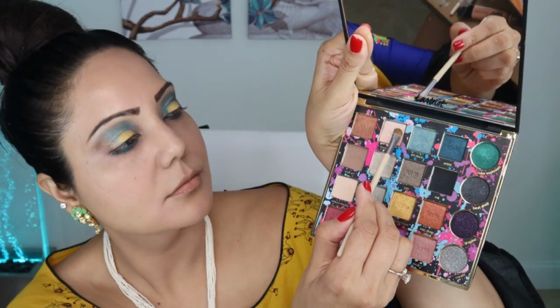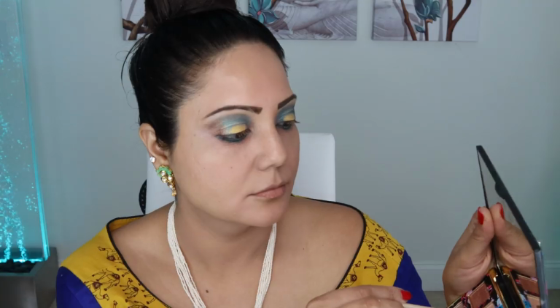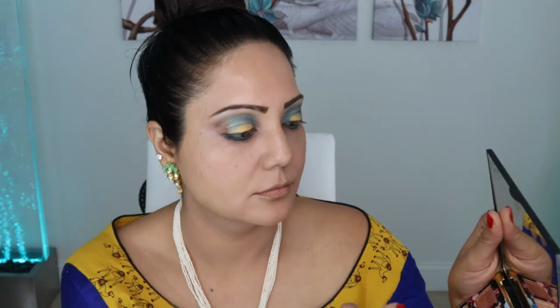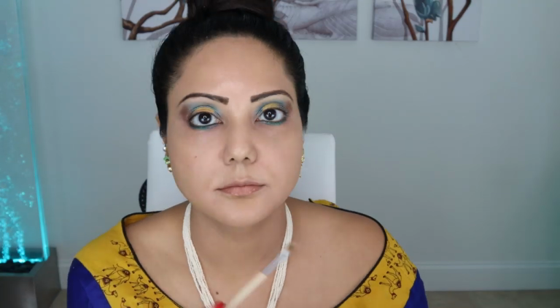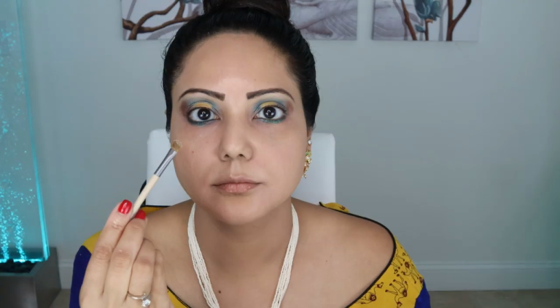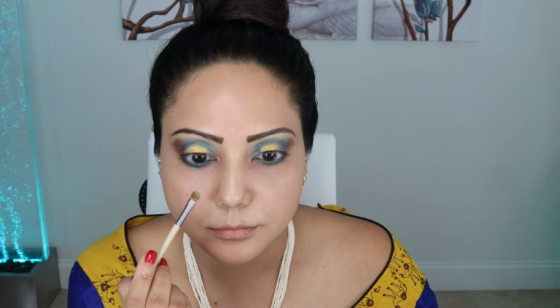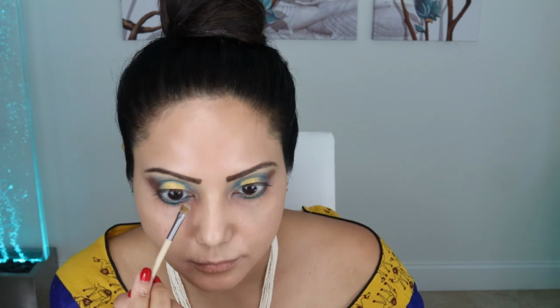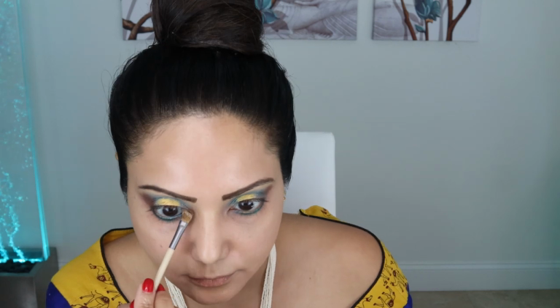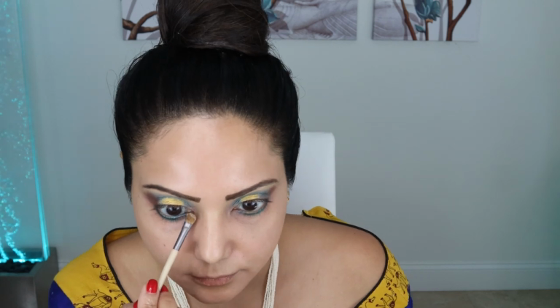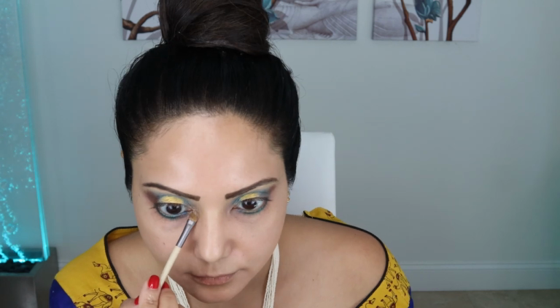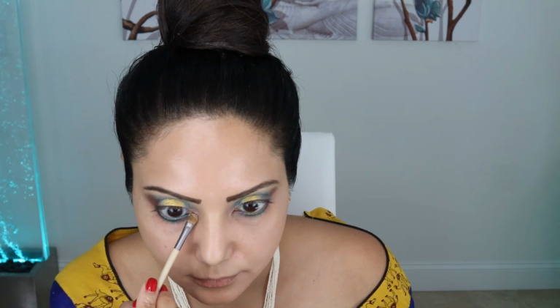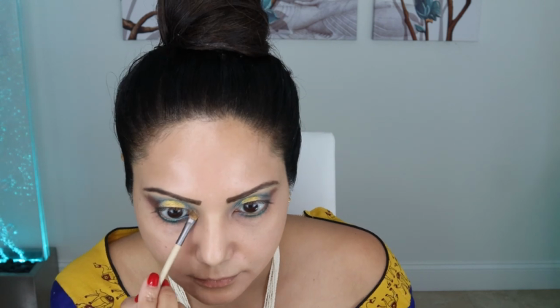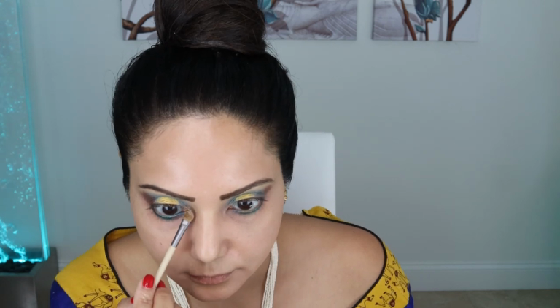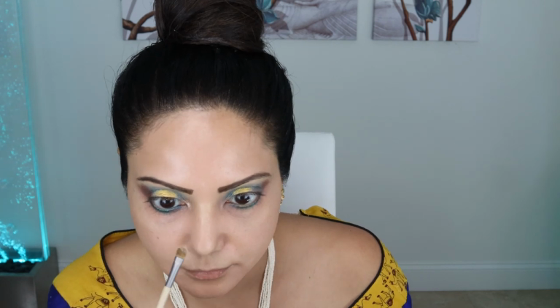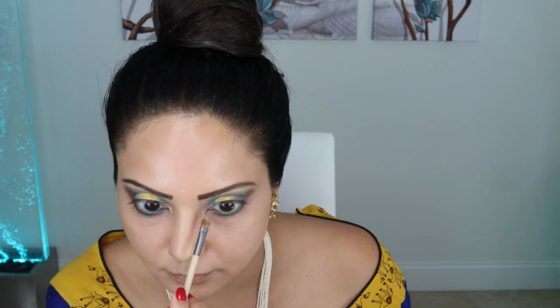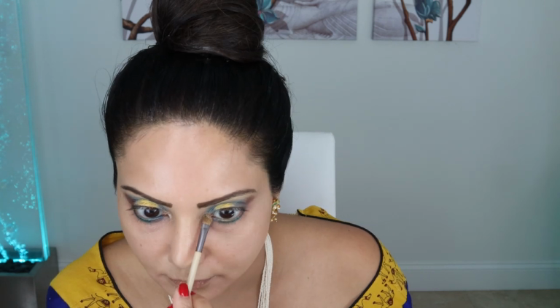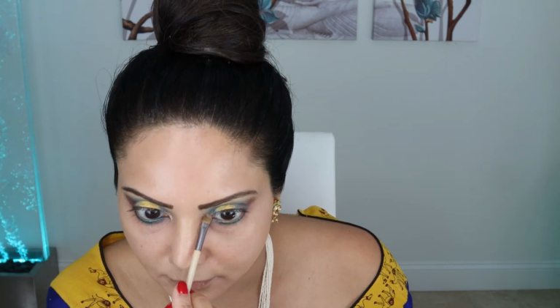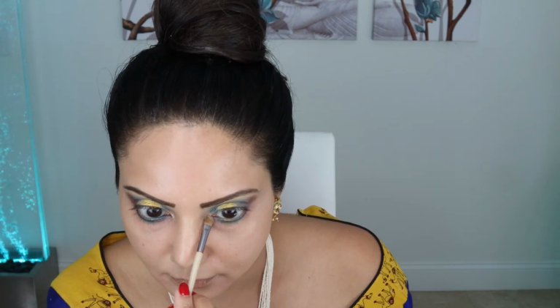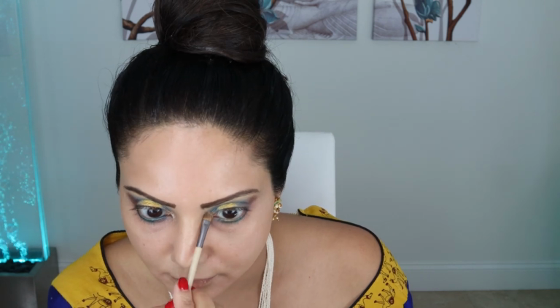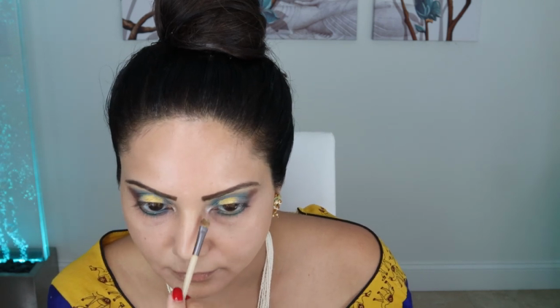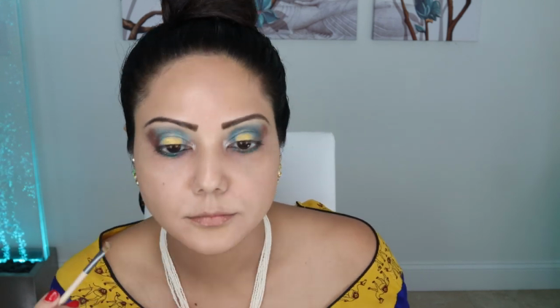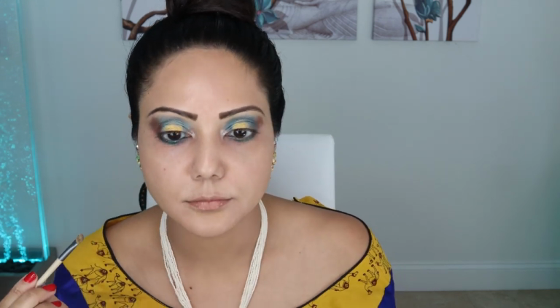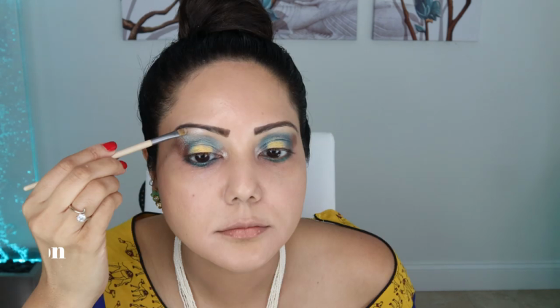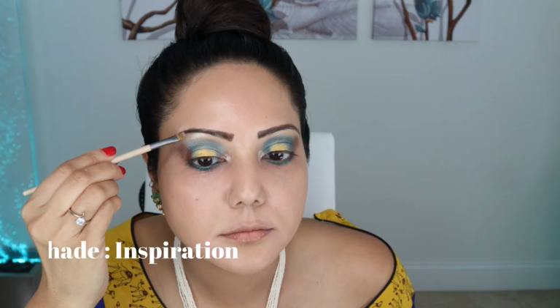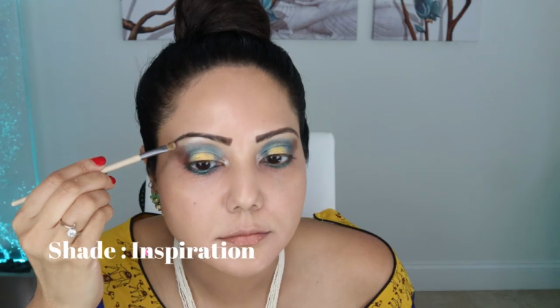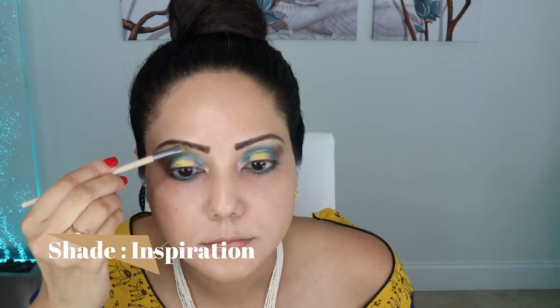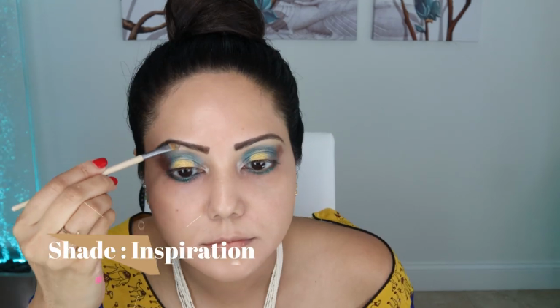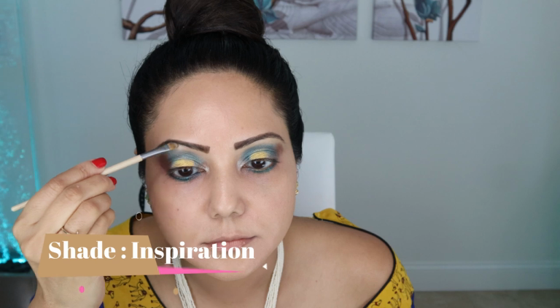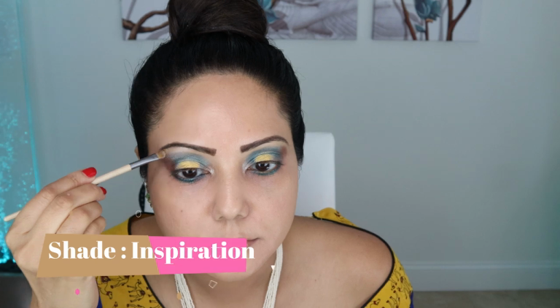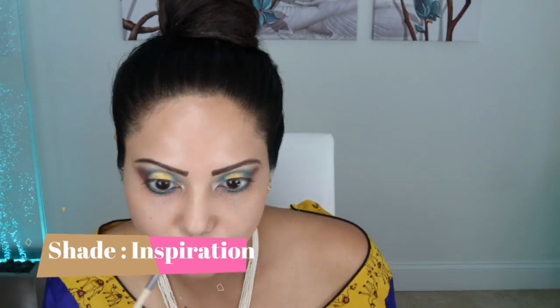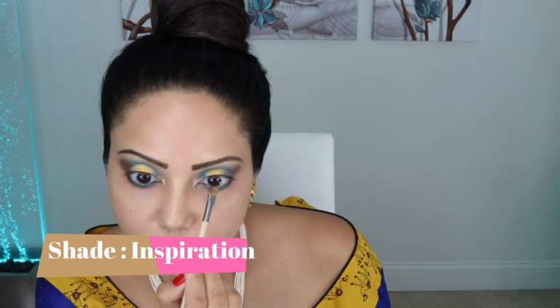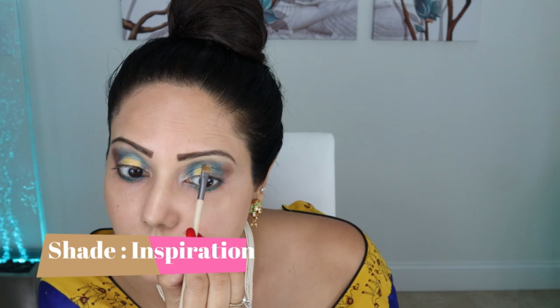Then I'm using the shade Inspiration in the inner corner of my eyes and also on my brow bone to create a highlighting effect.